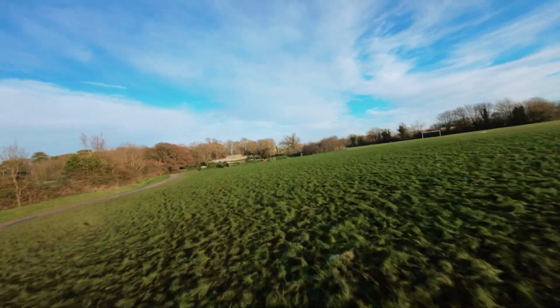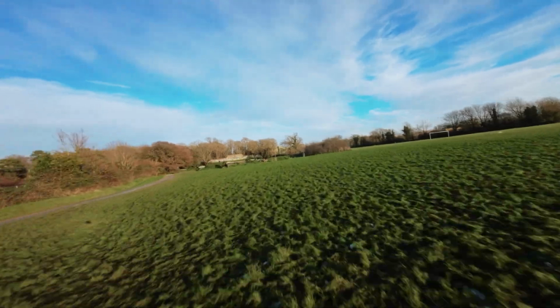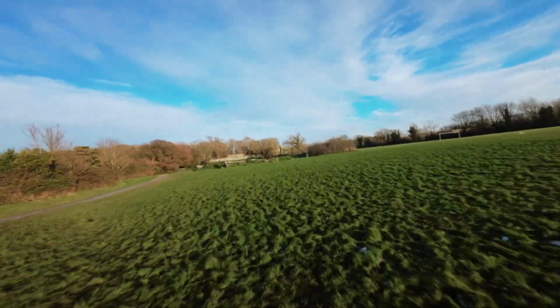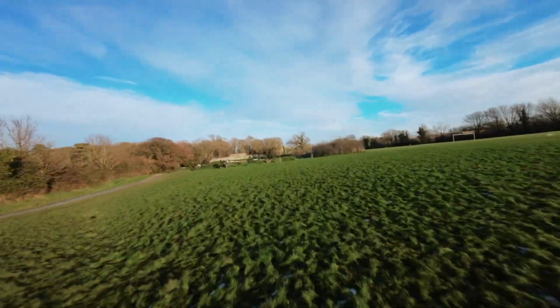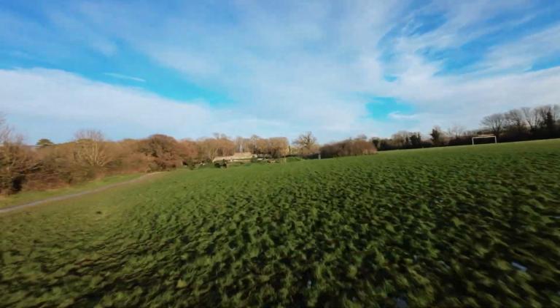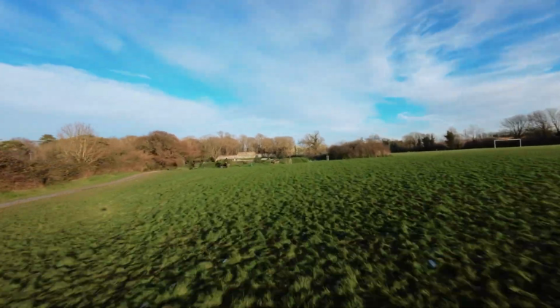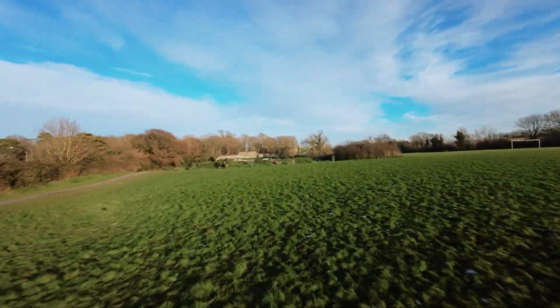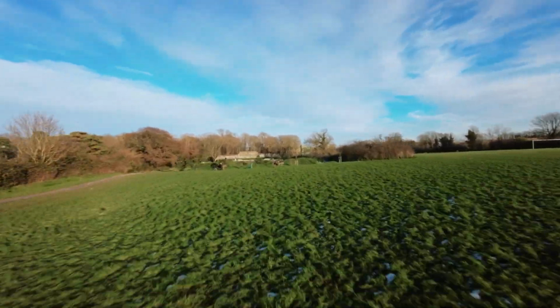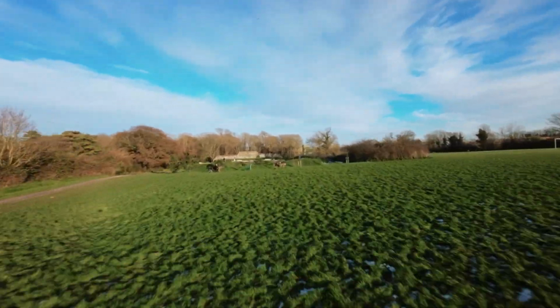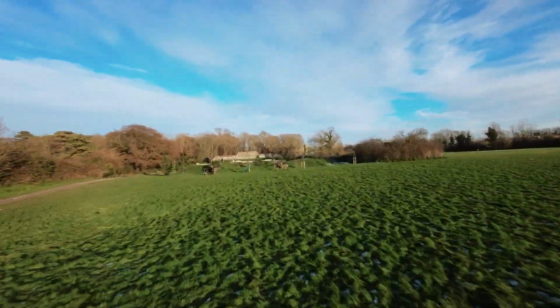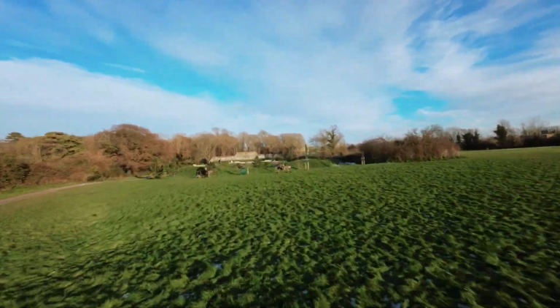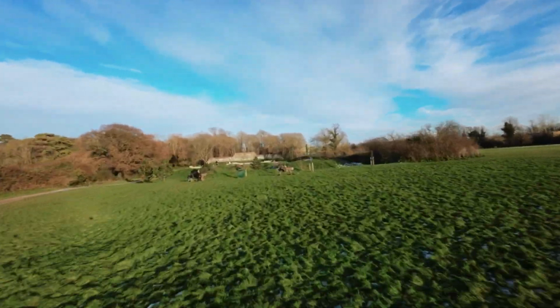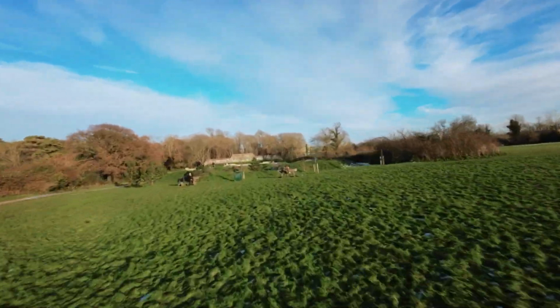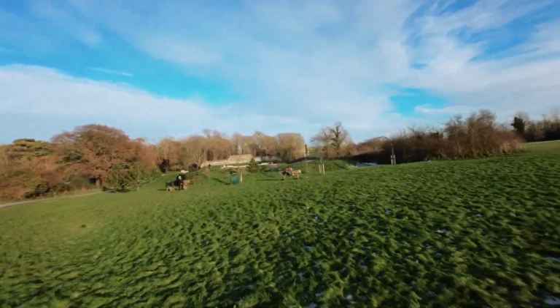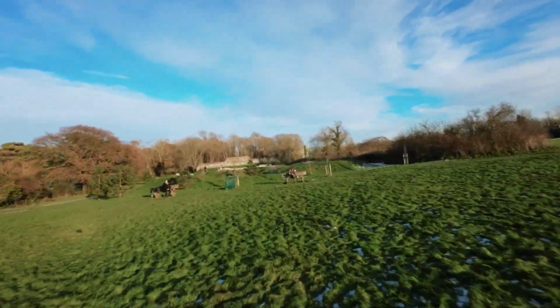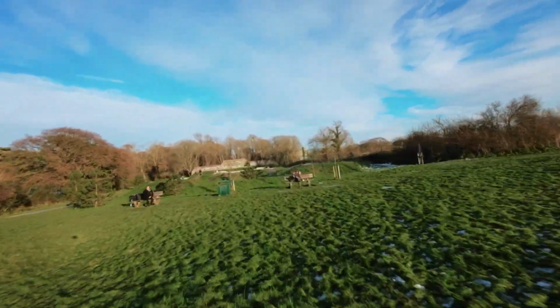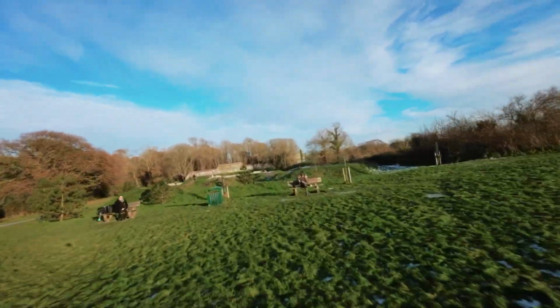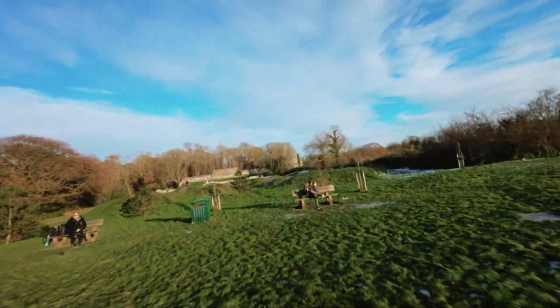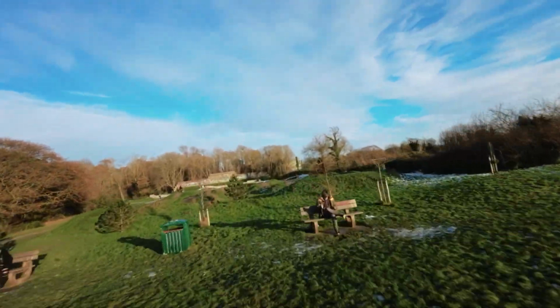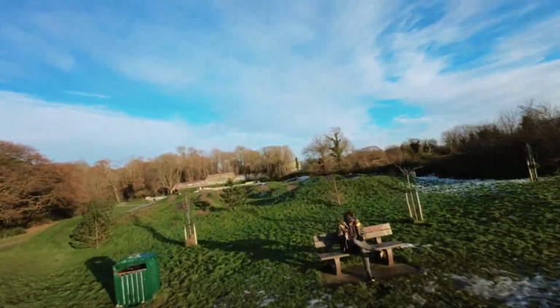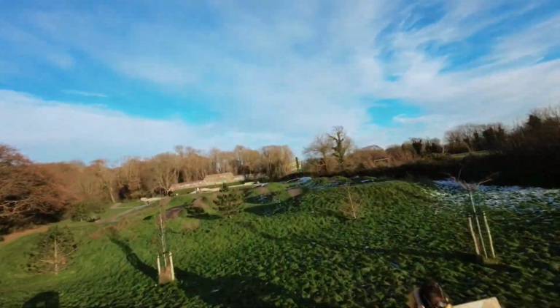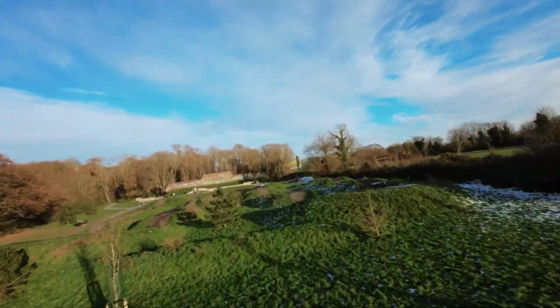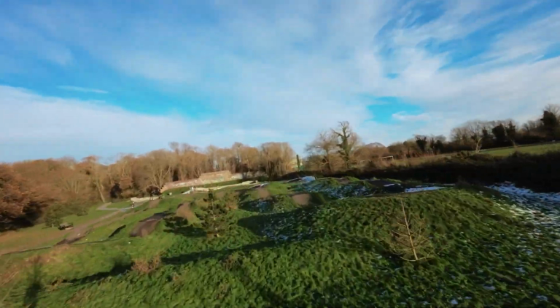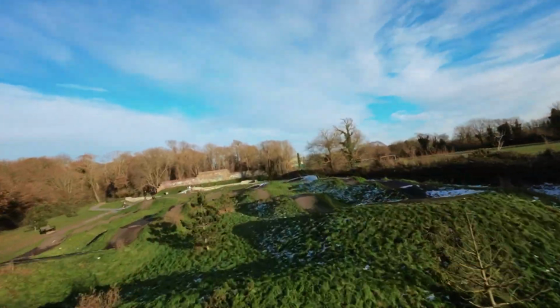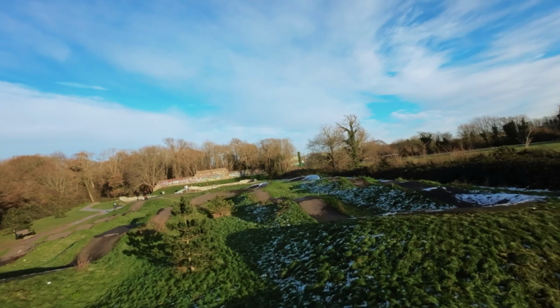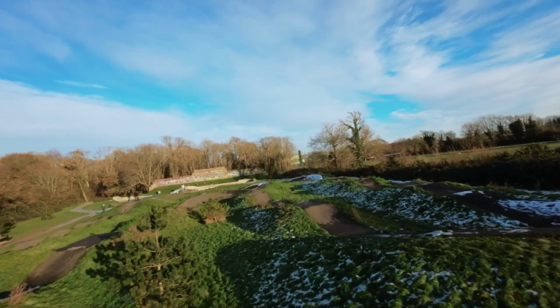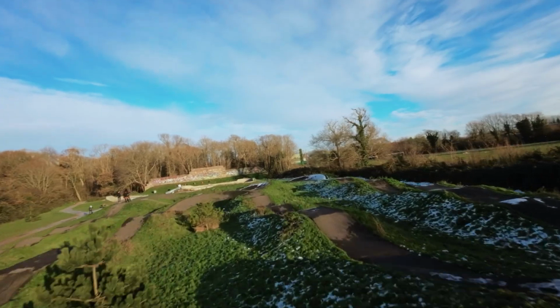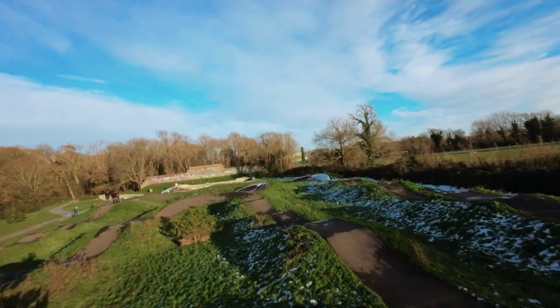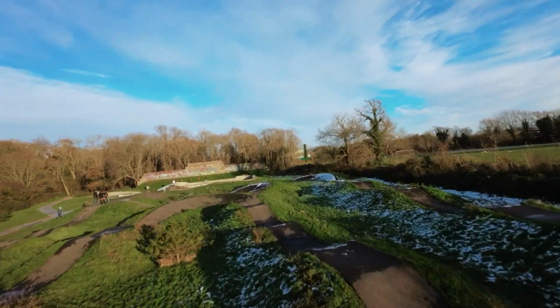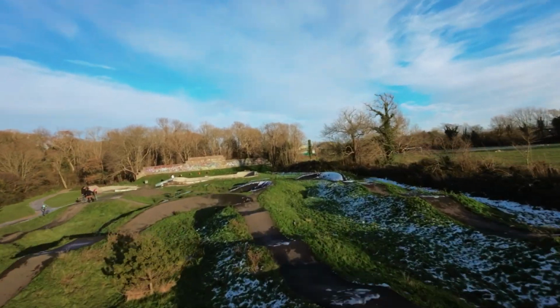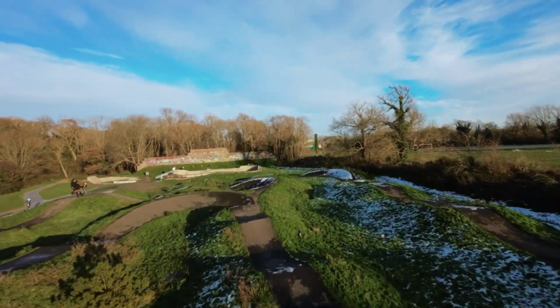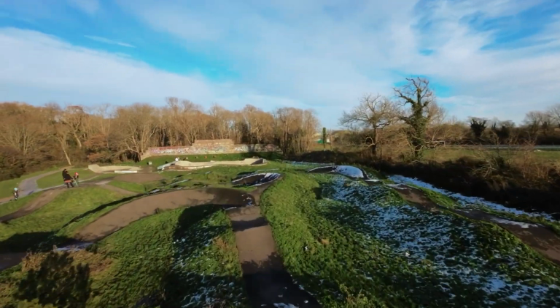You might end up with a bit of a zoomy image still, but you can go a bit more subtle on it if you want to maintain that quality.